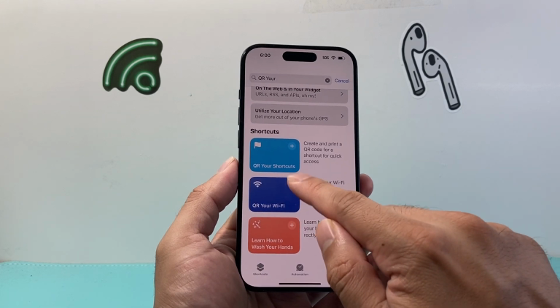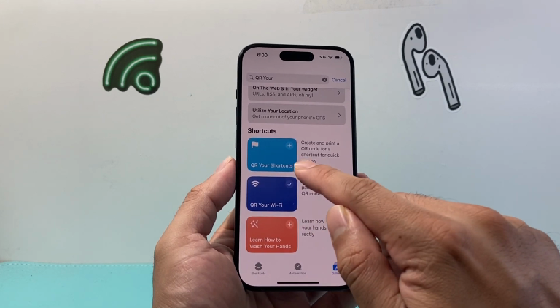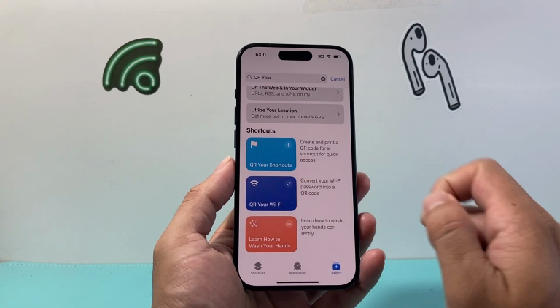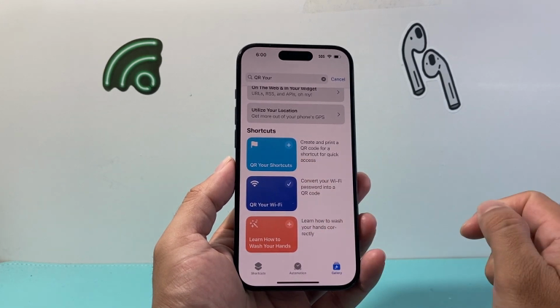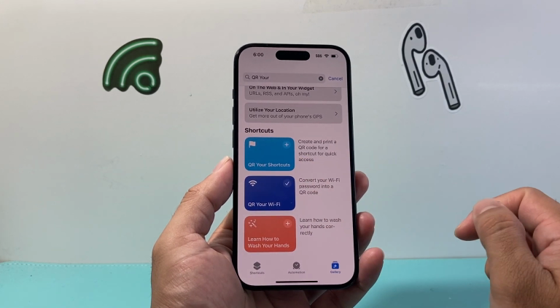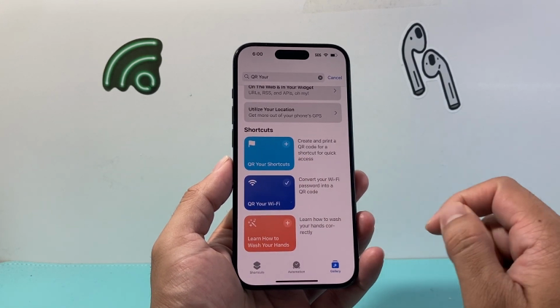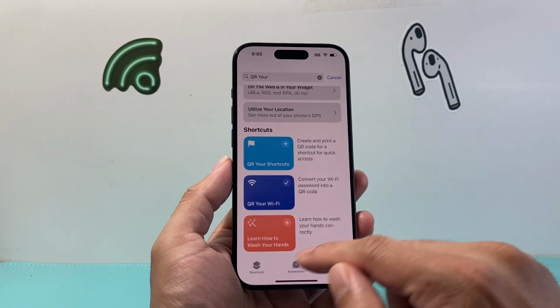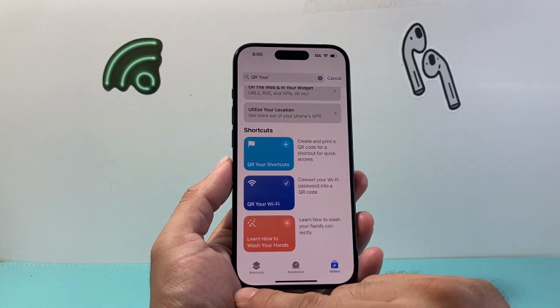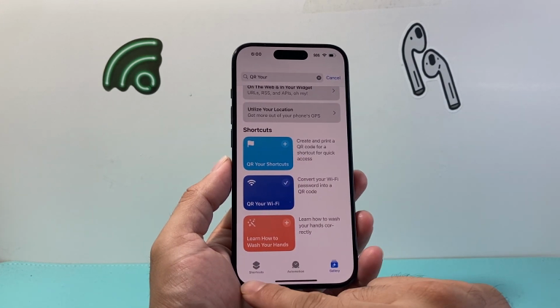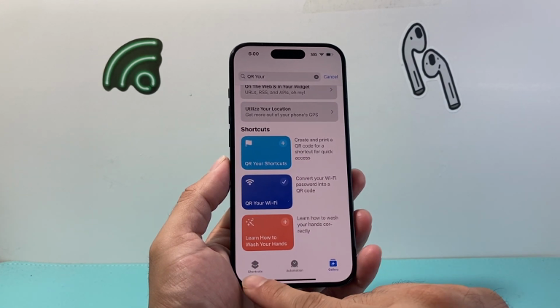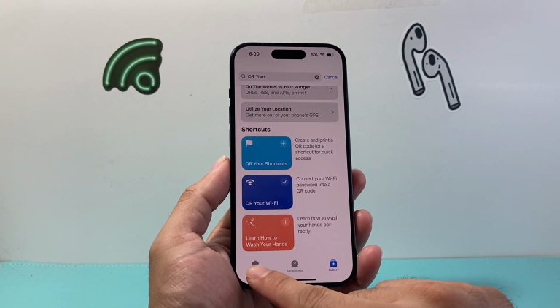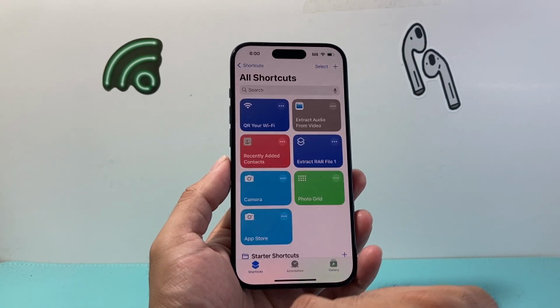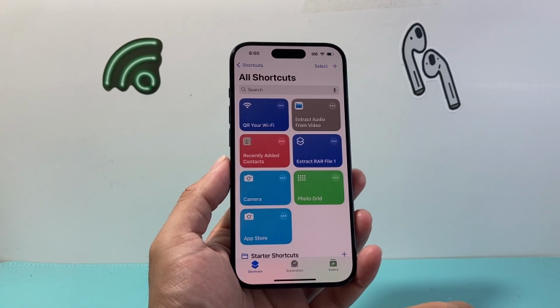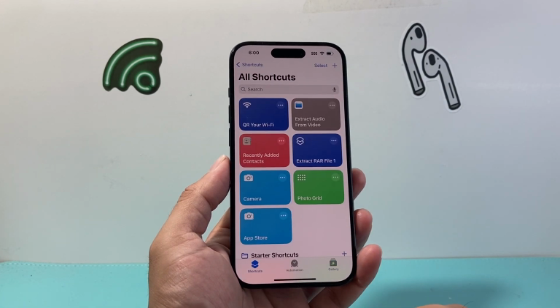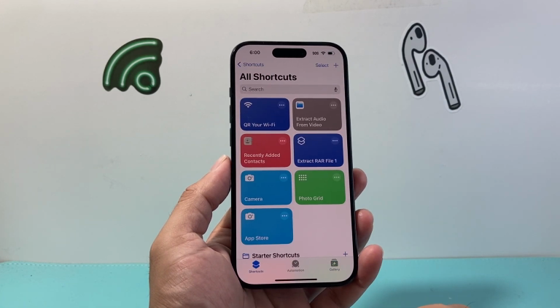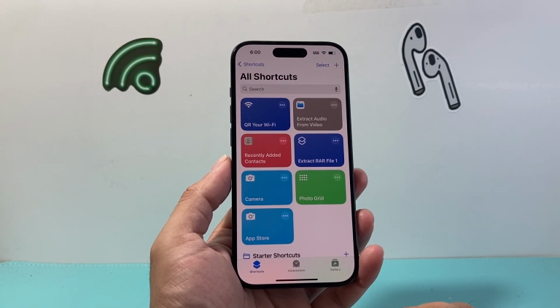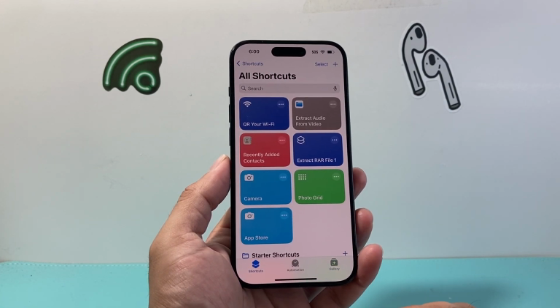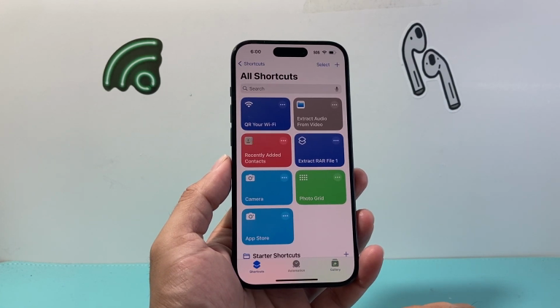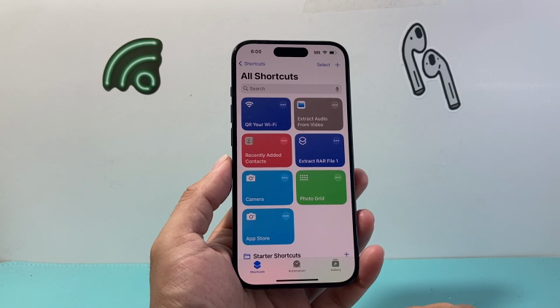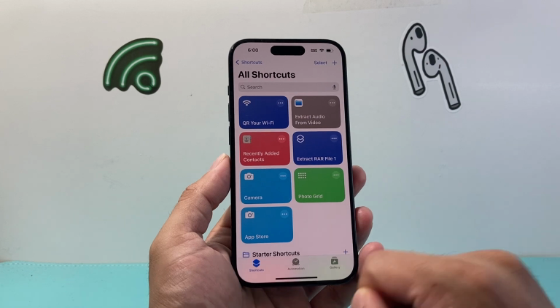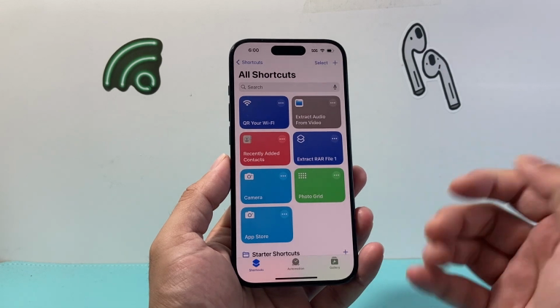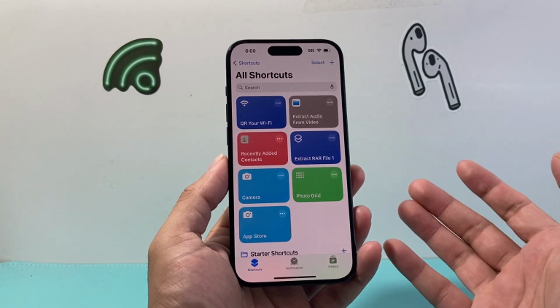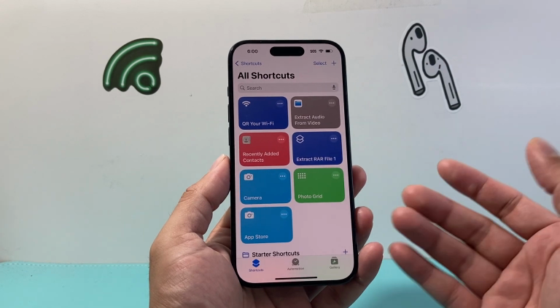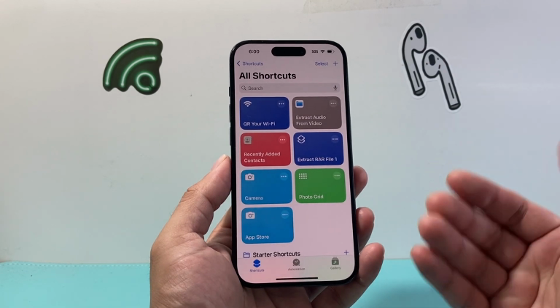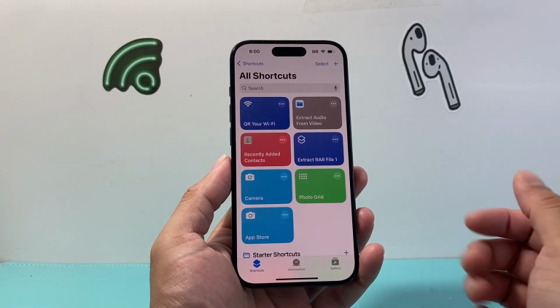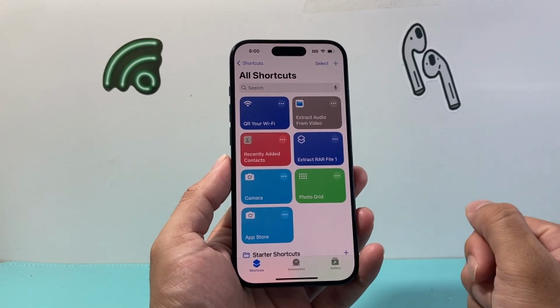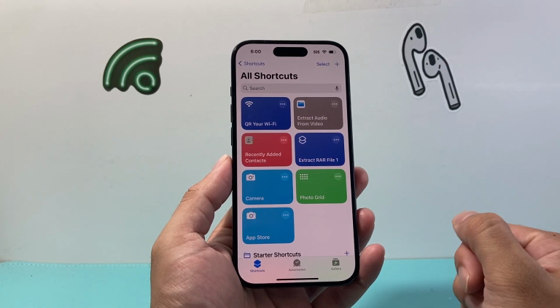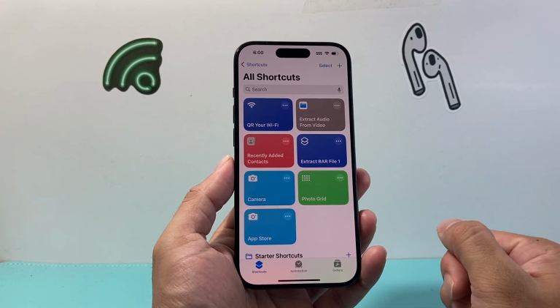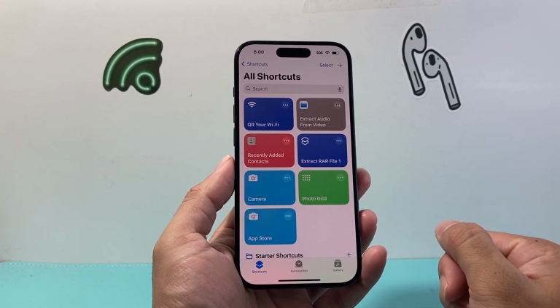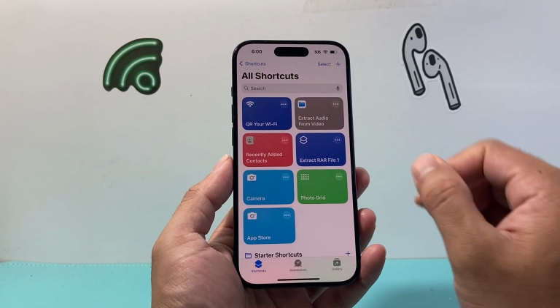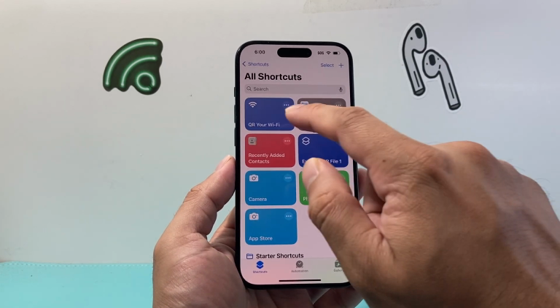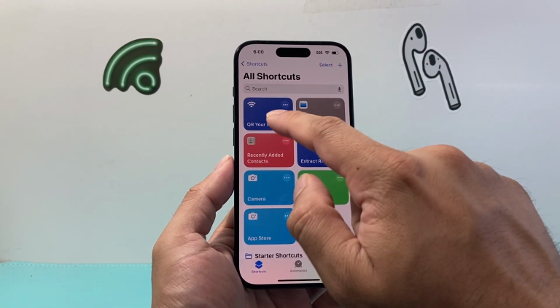Once you have 'QR your Wi-Fi' come up, you're going to click on that plus icon. Then we're going to go to our Shortcuts tab, which will now allow us to run this shortcut.